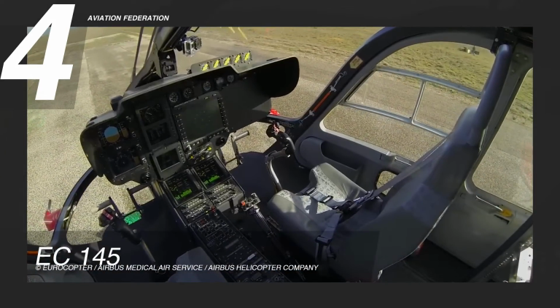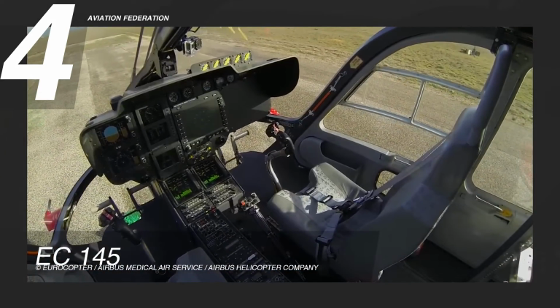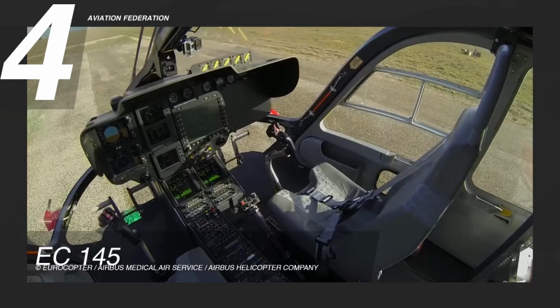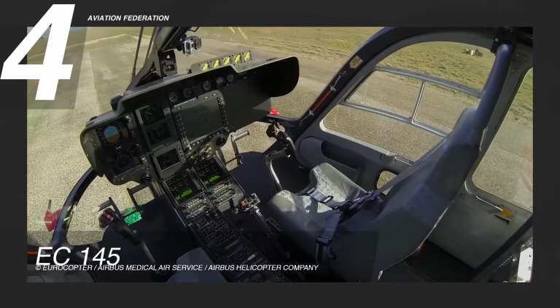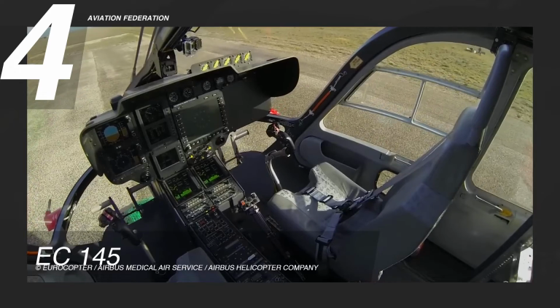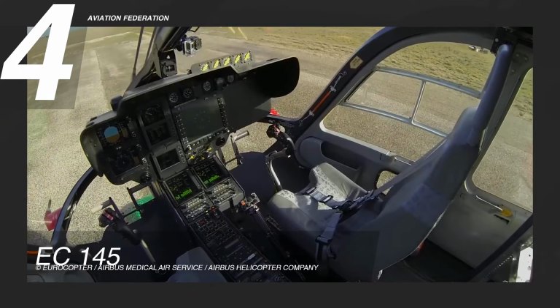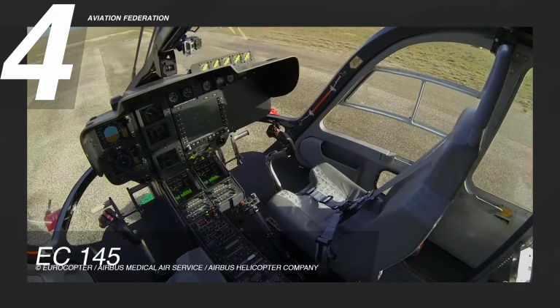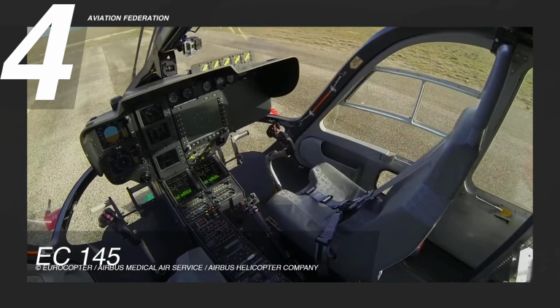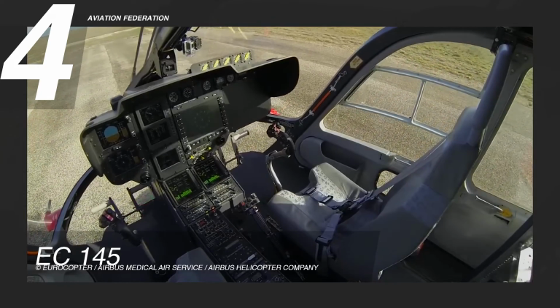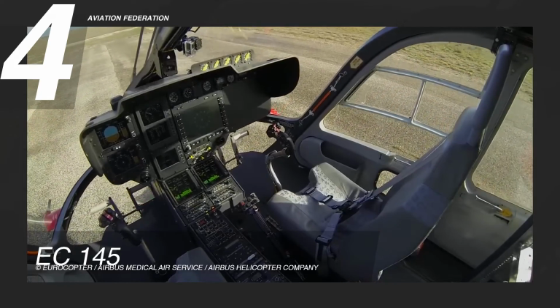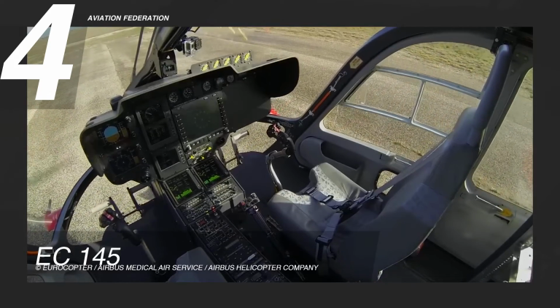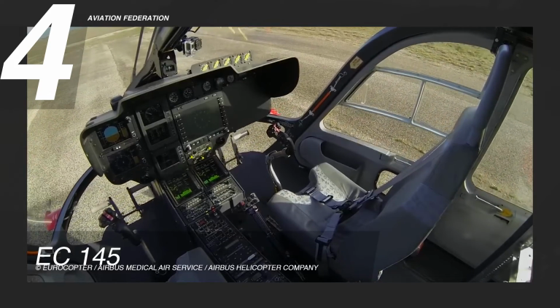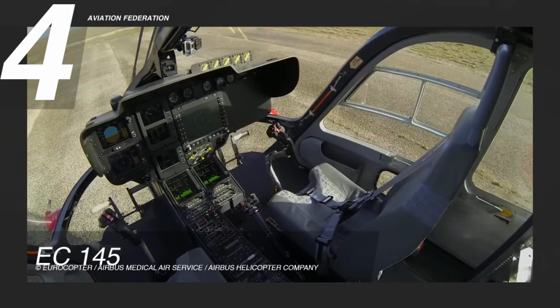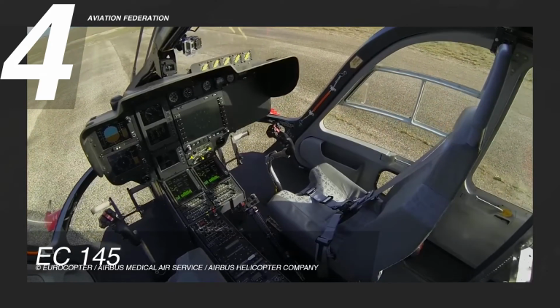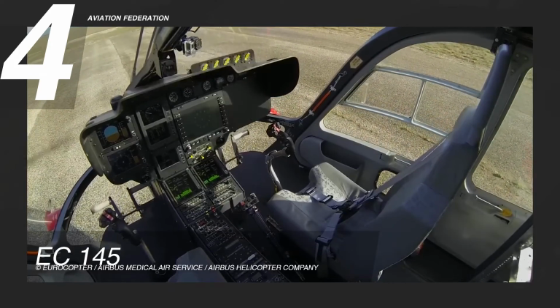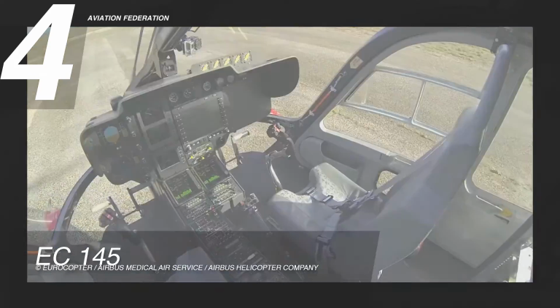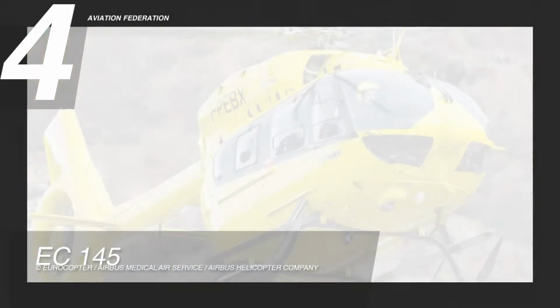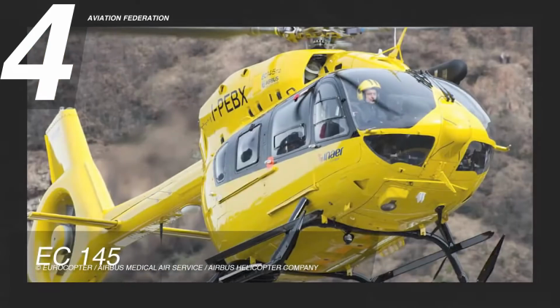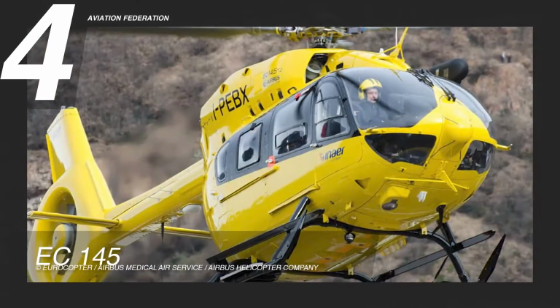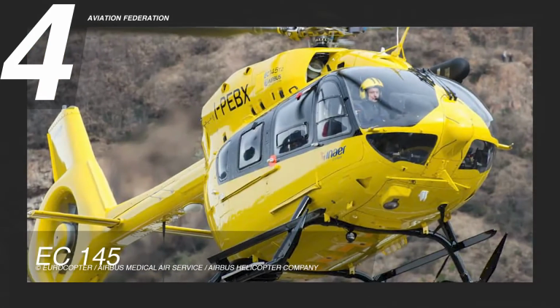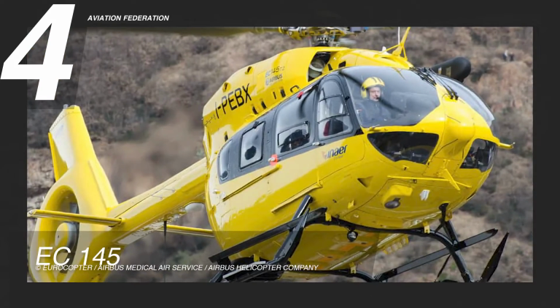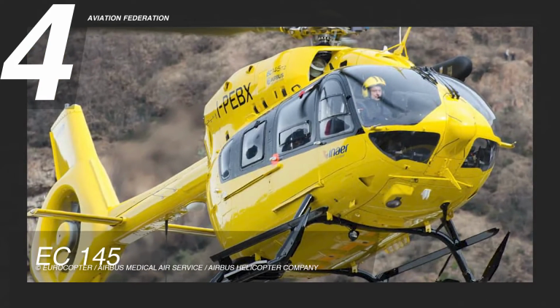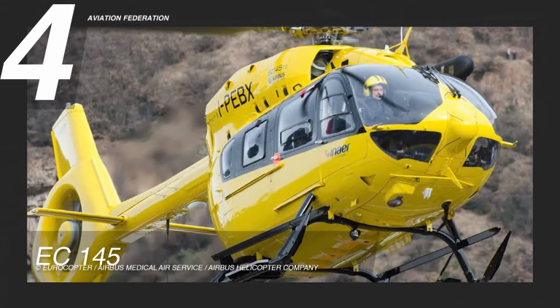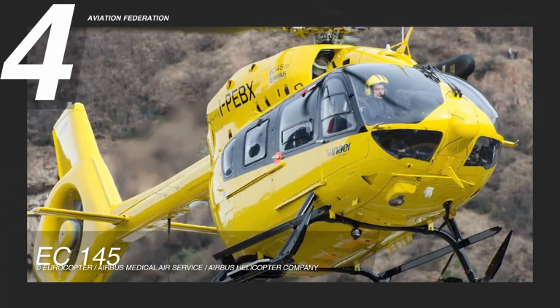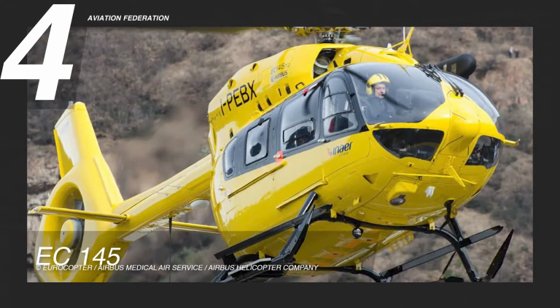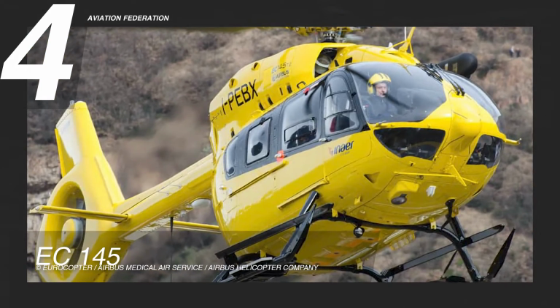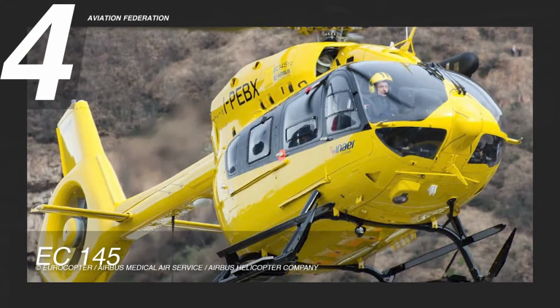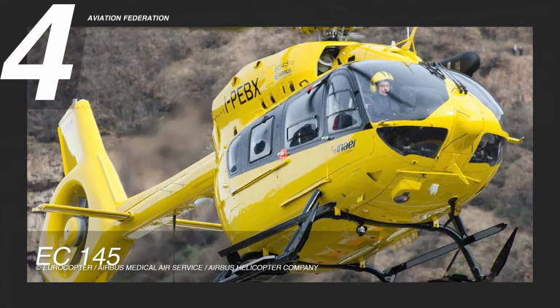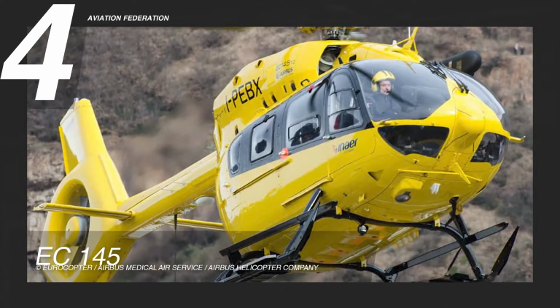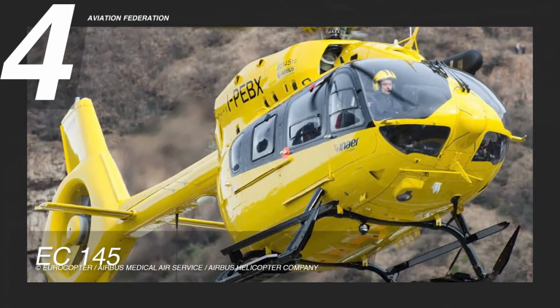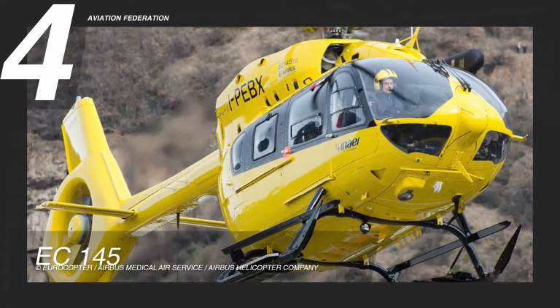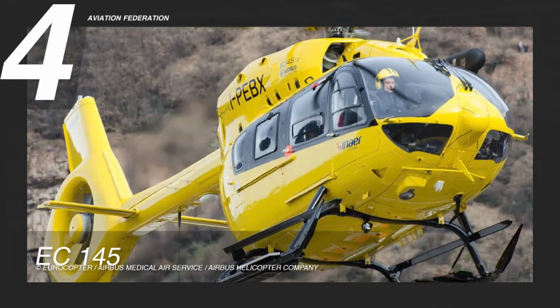The approximate cost of this aircraft is 4.9 million US dollars.